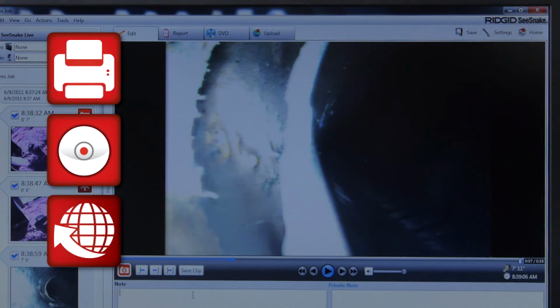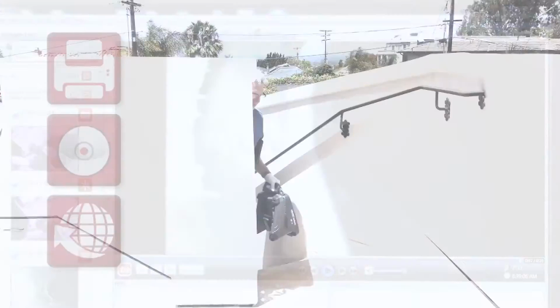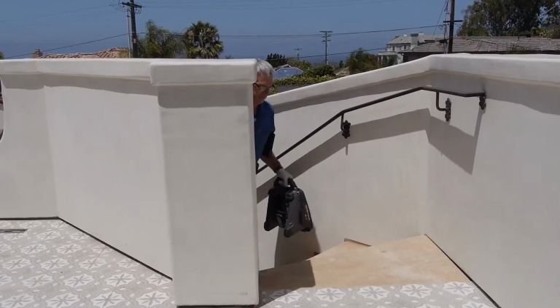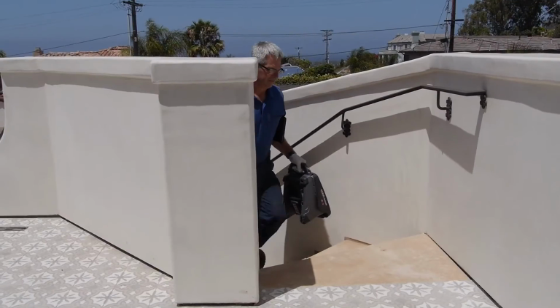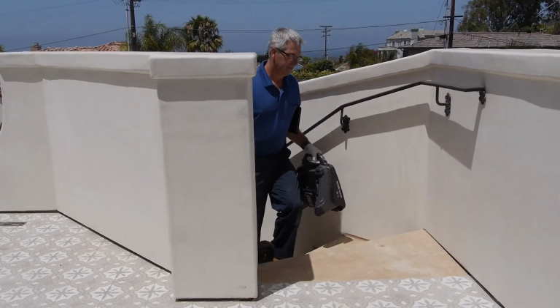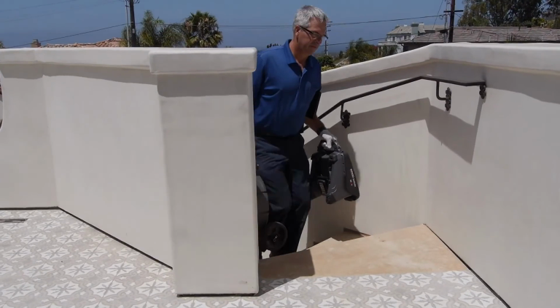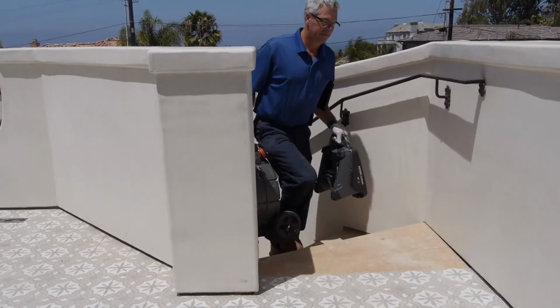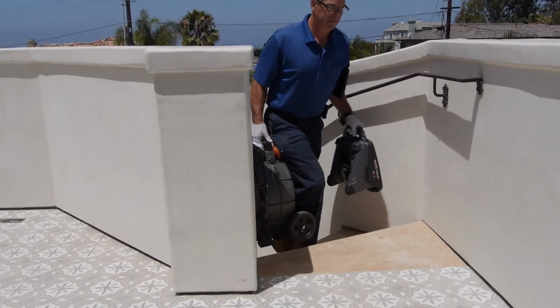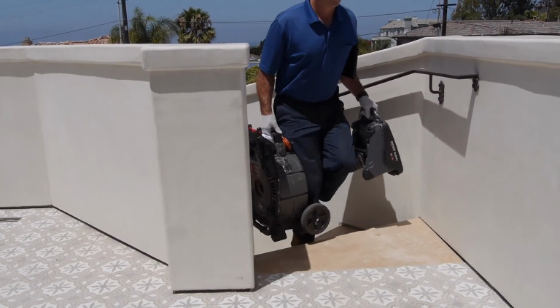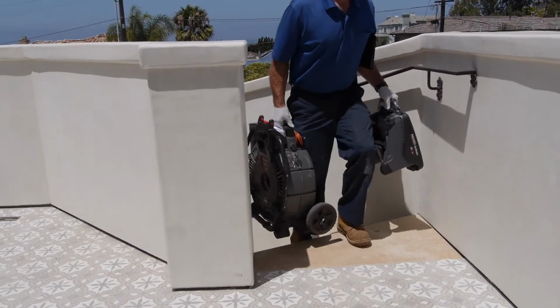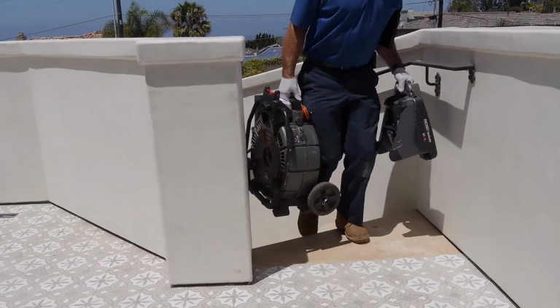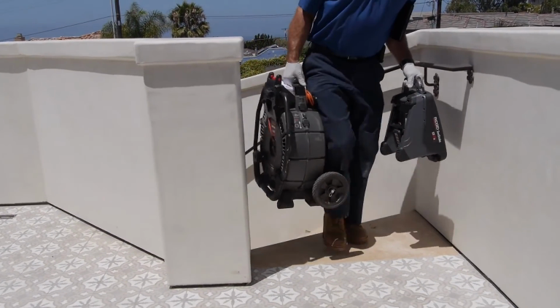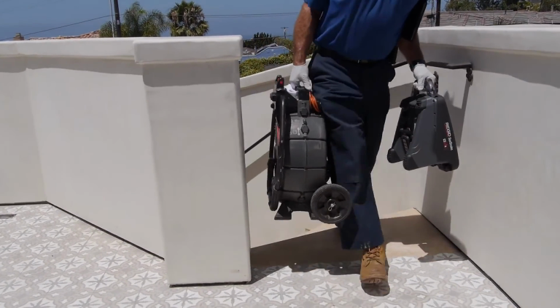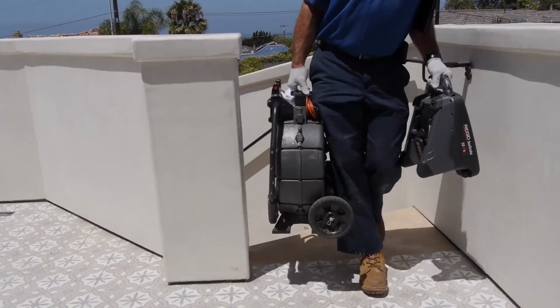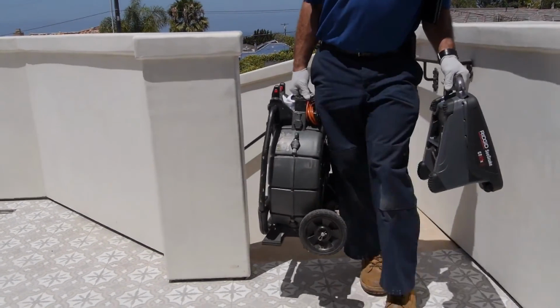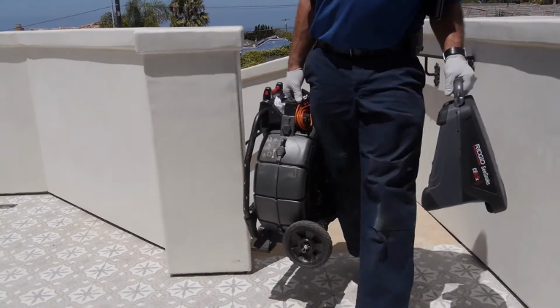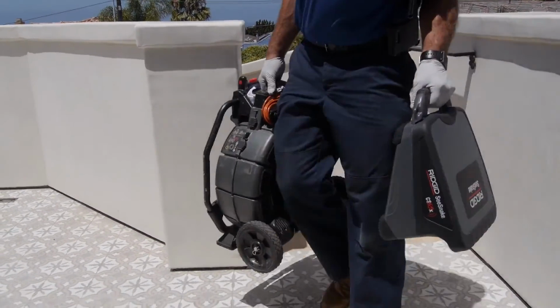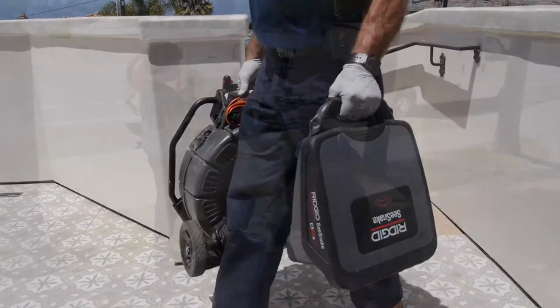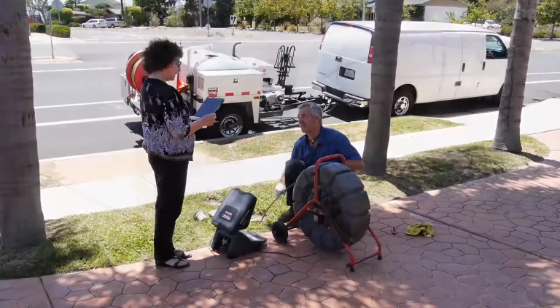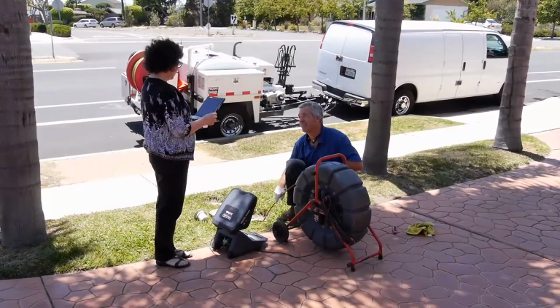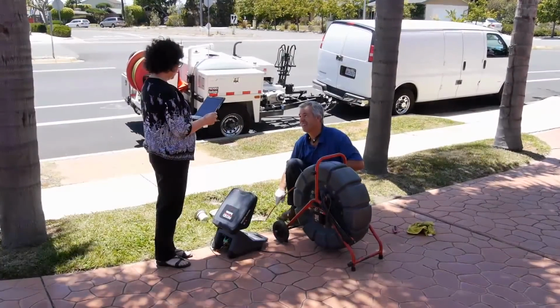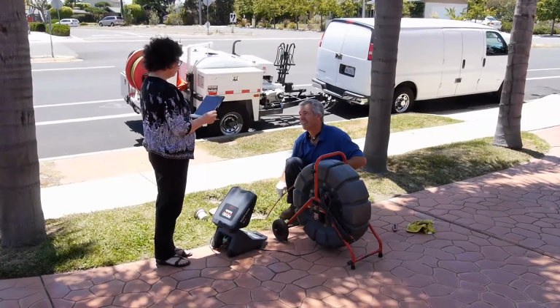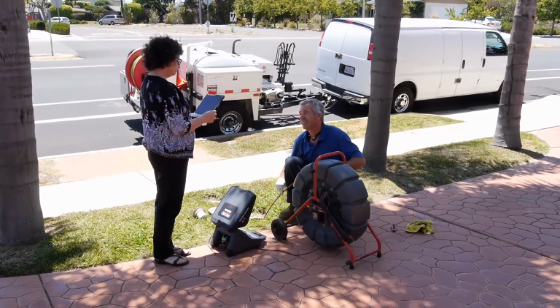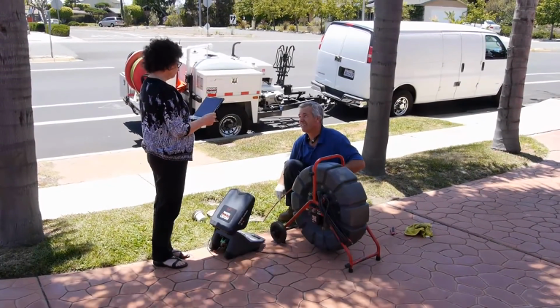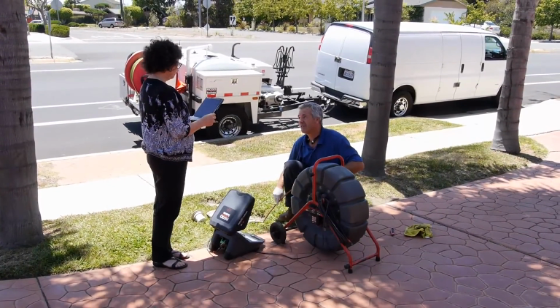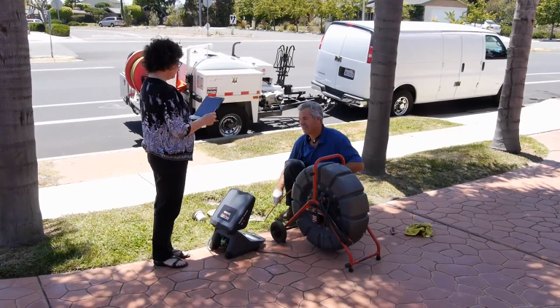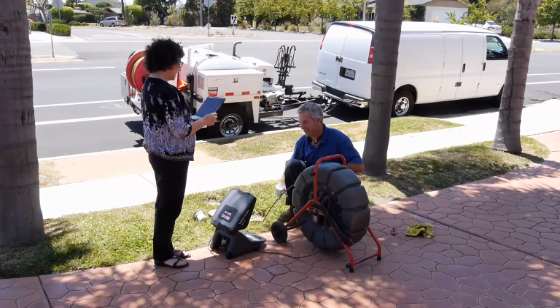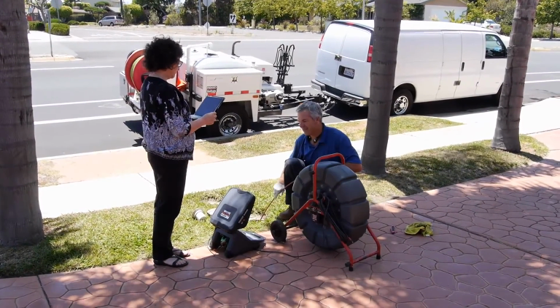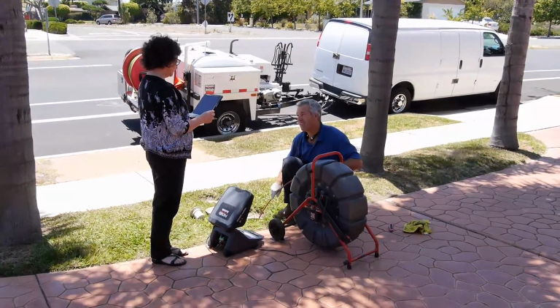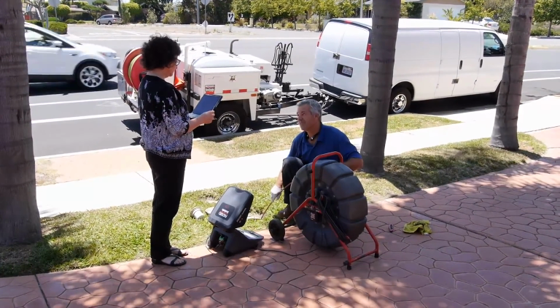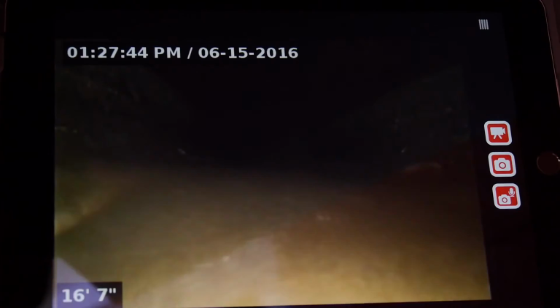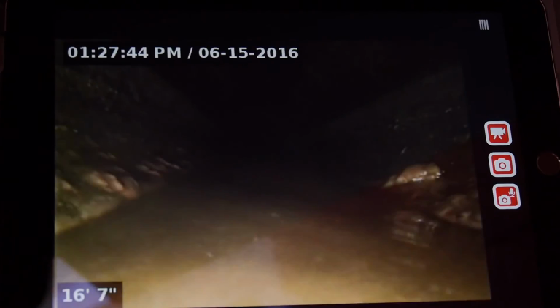To learn more about the CS65X, see your authorized RIDGID dealer or visit us on the web at RIDGID.com.